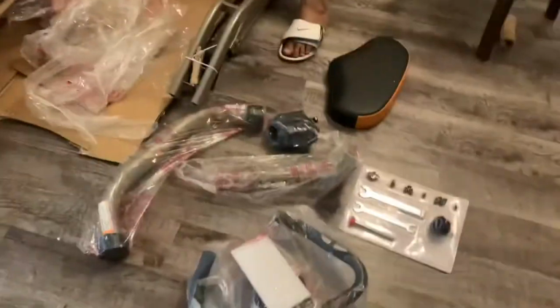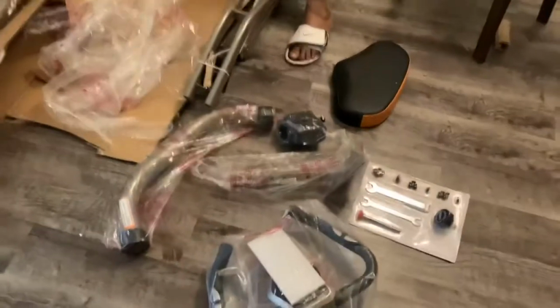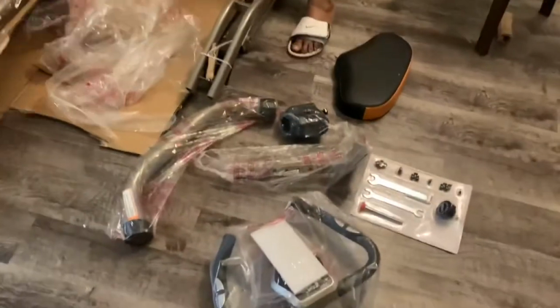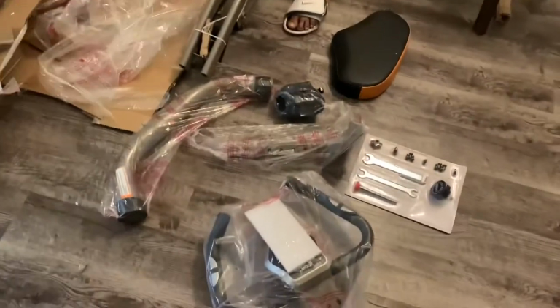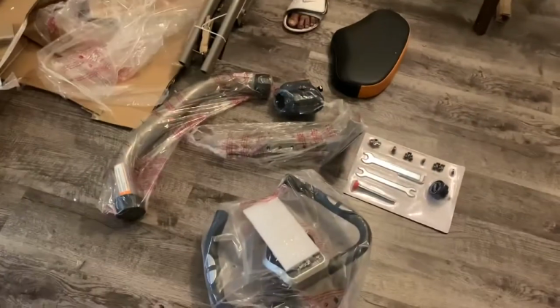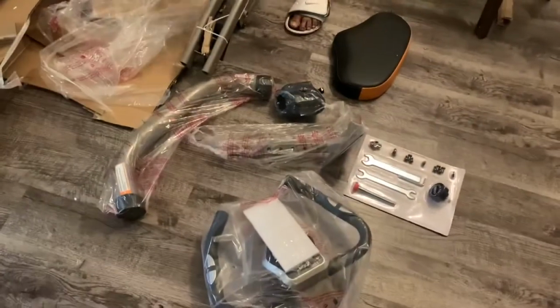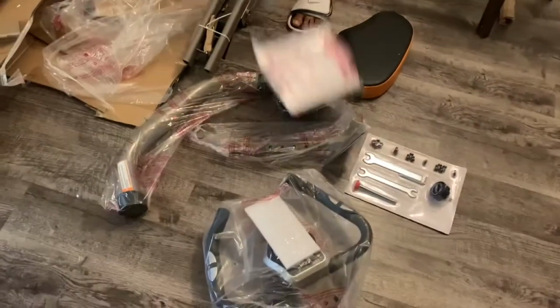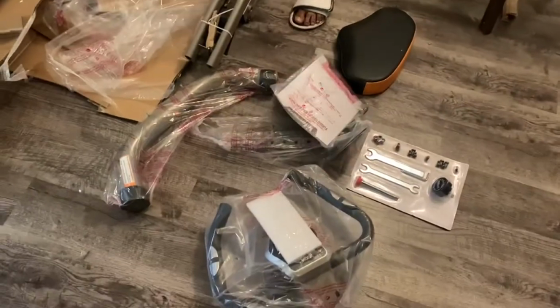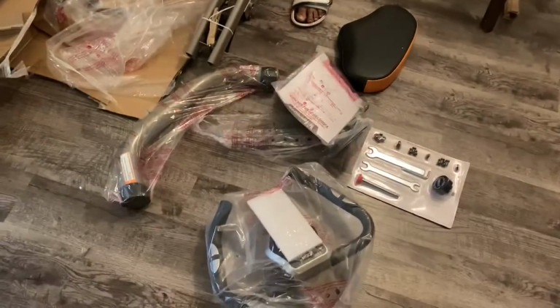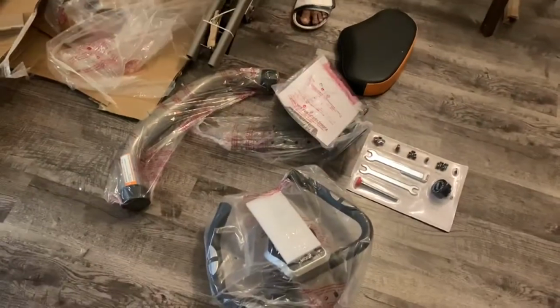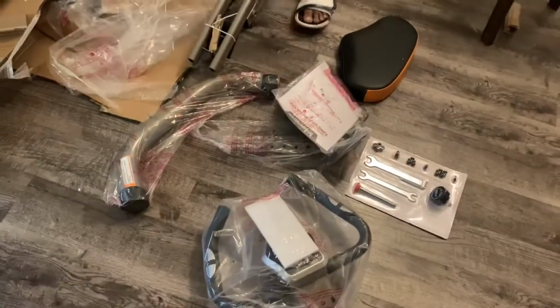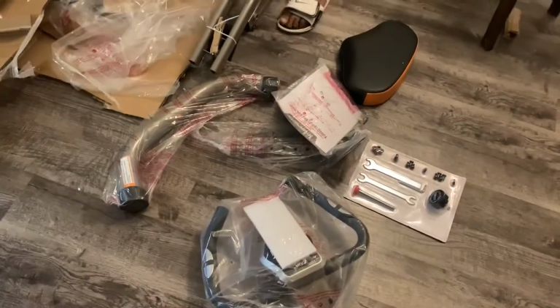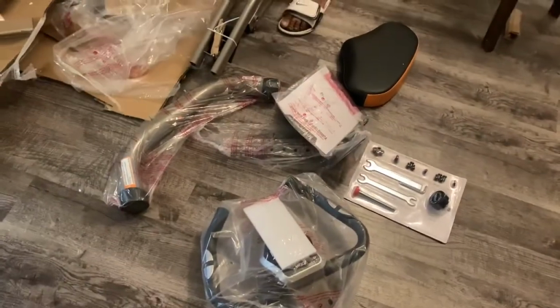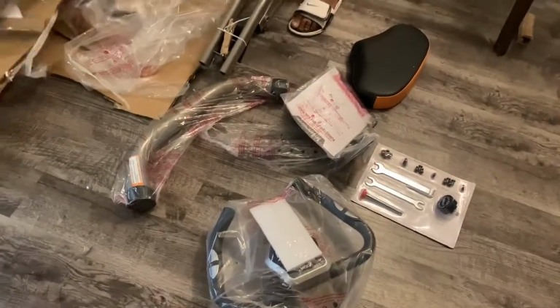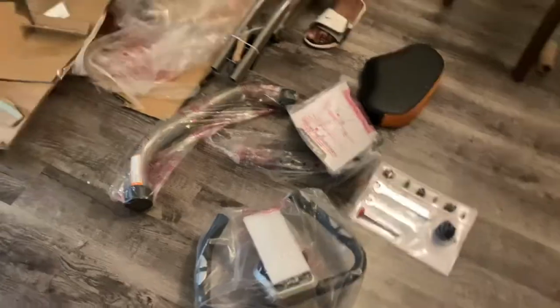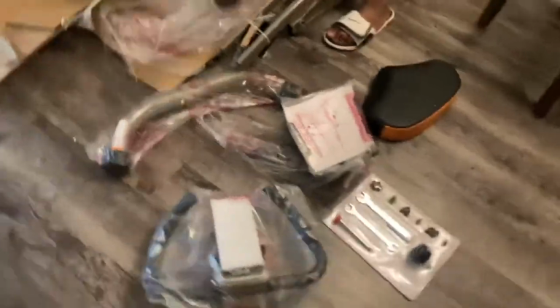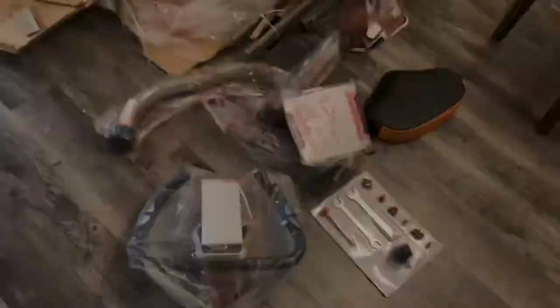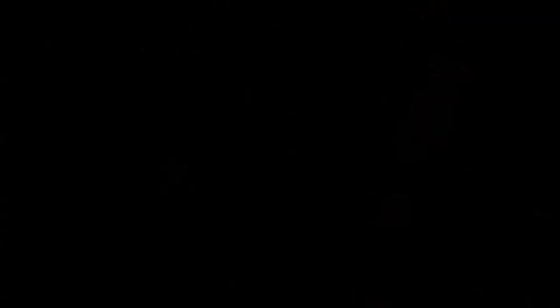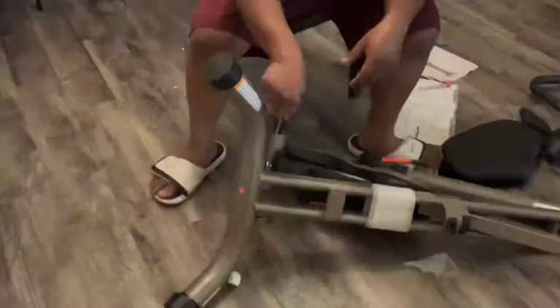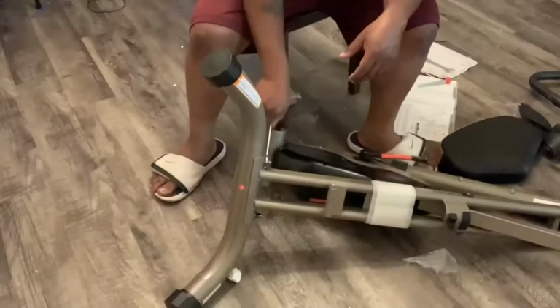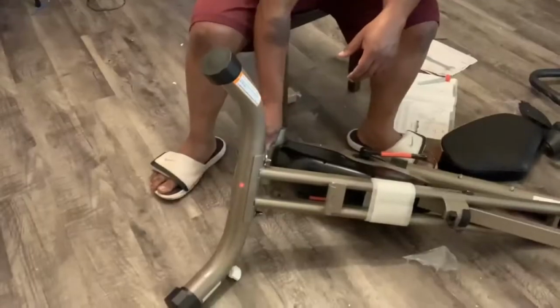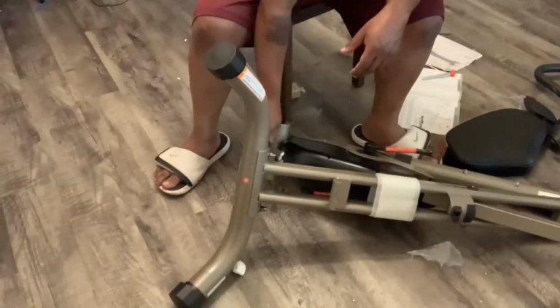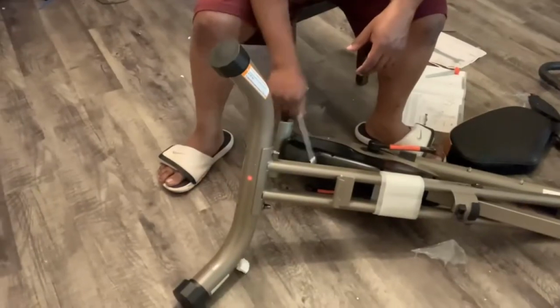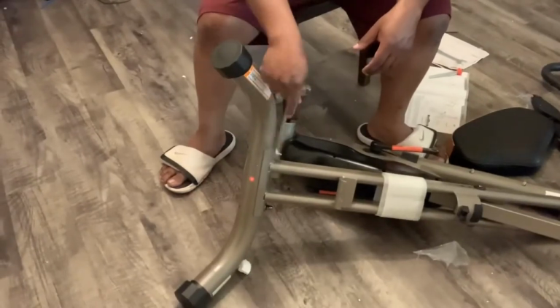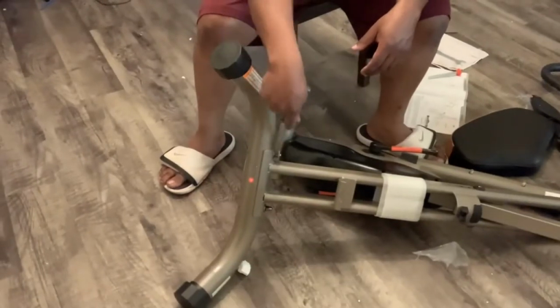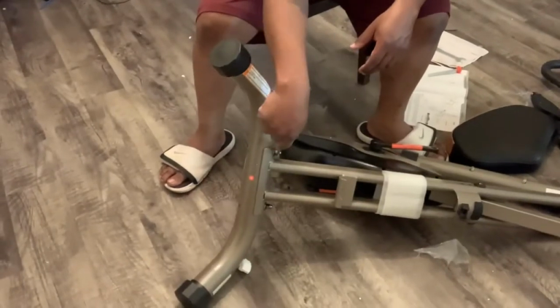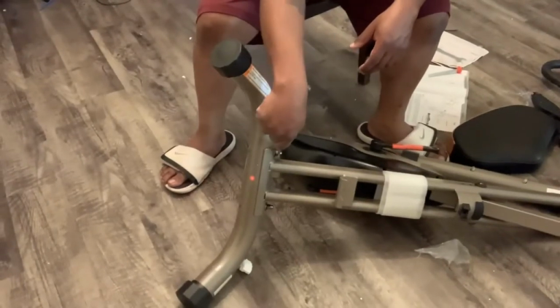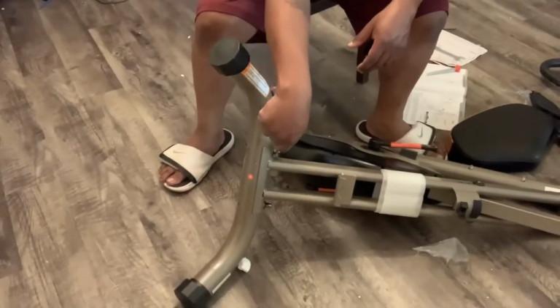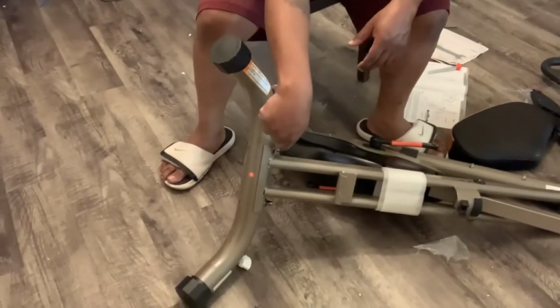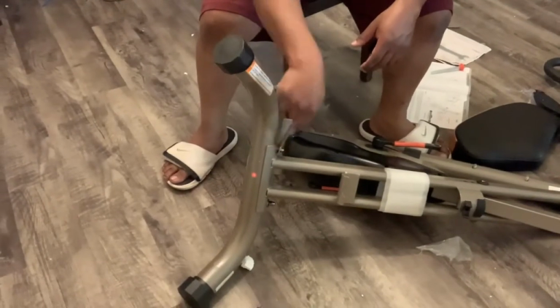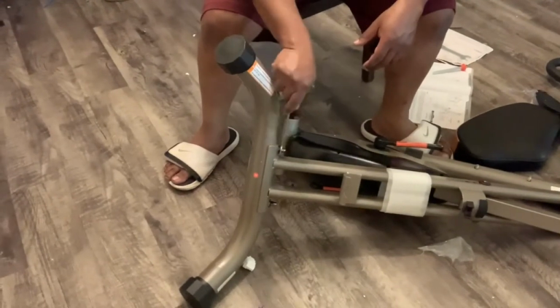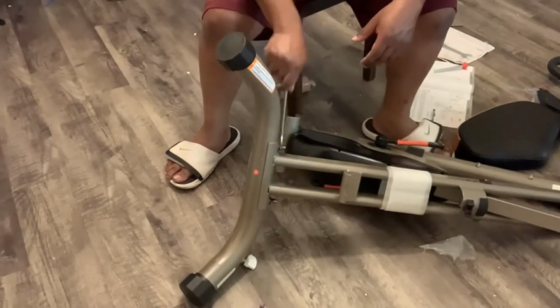I'll show y'all a little clip of my husband putting the bike together for me, and I'll be back in a minute with my thoughts.